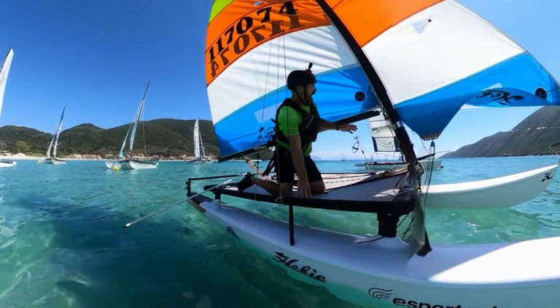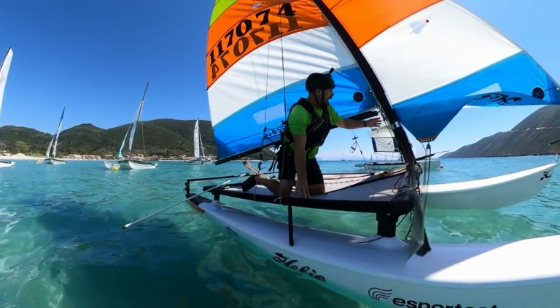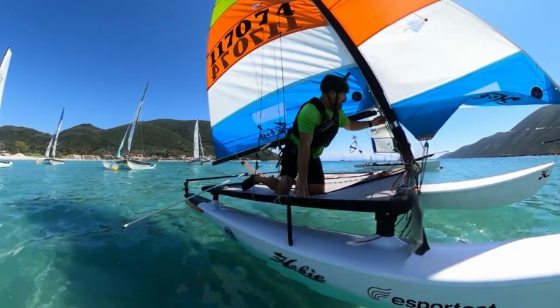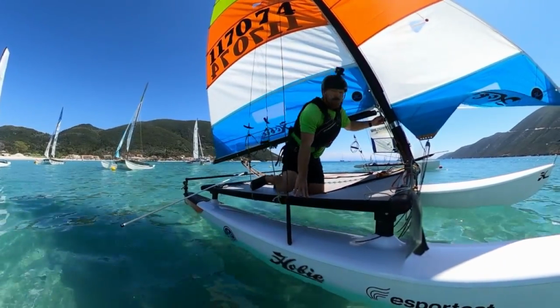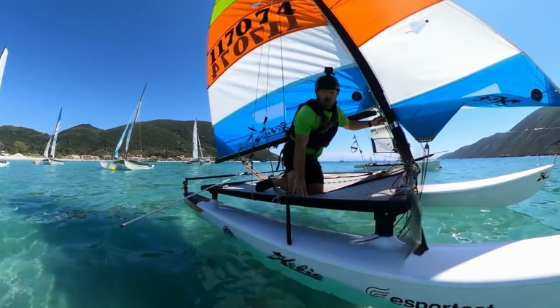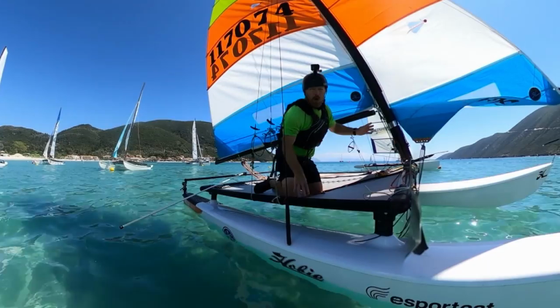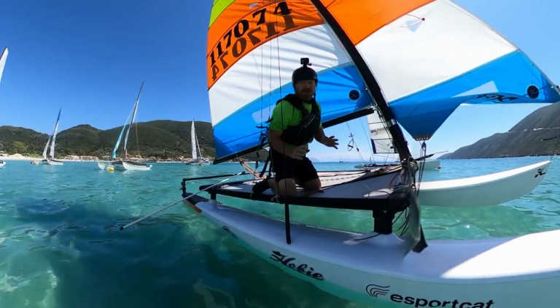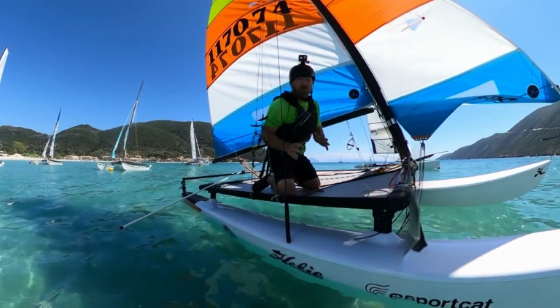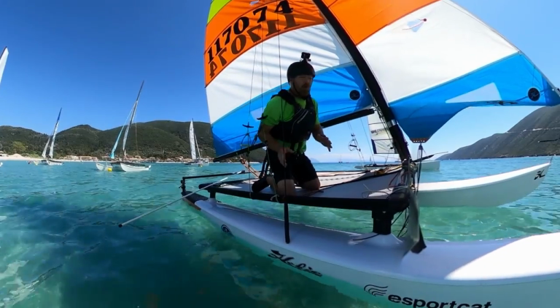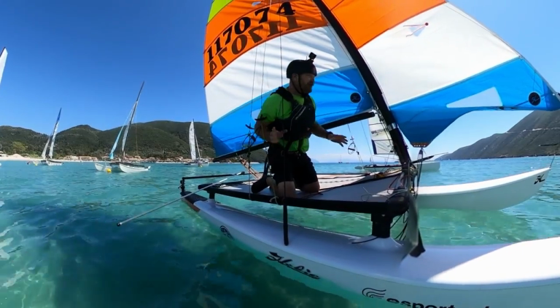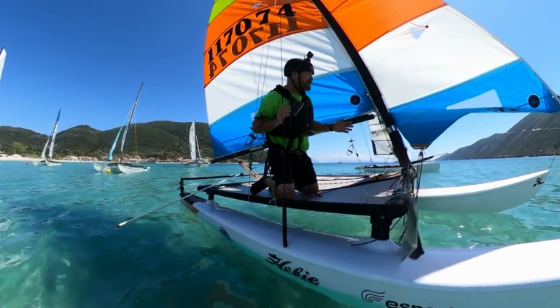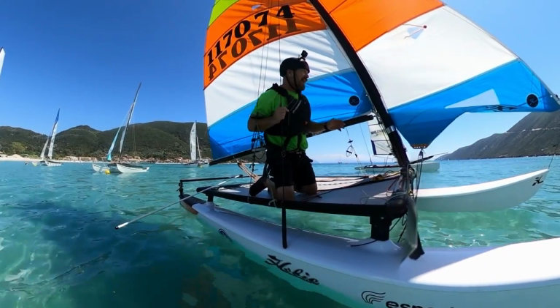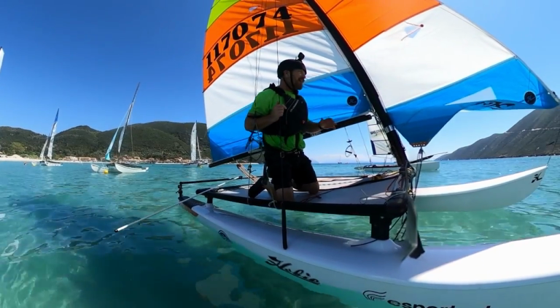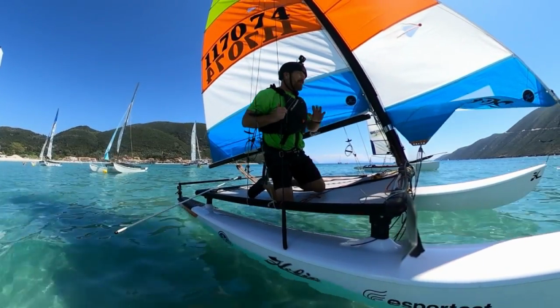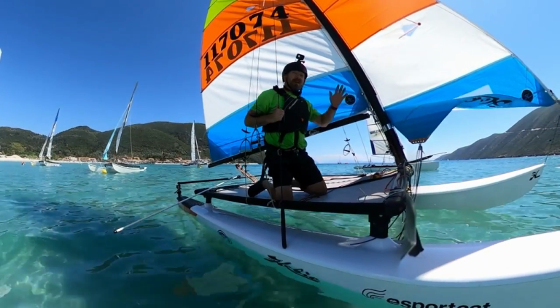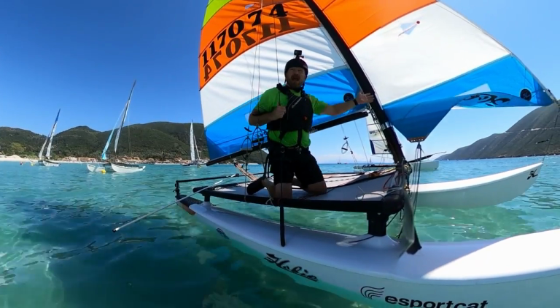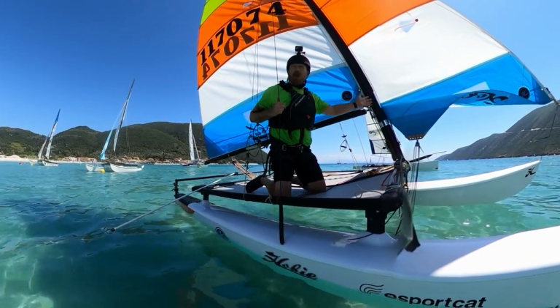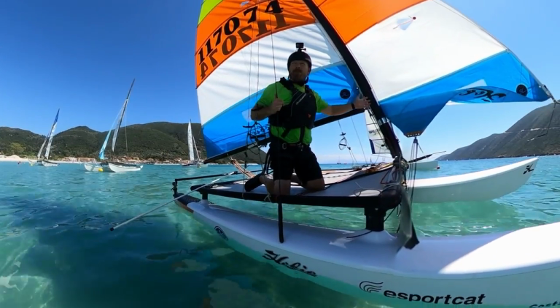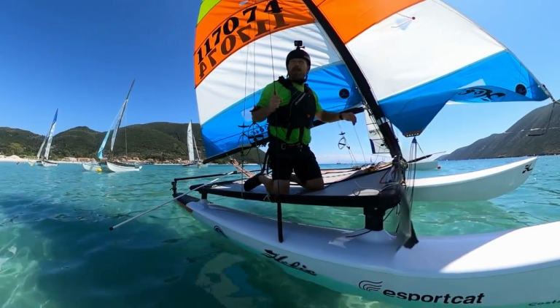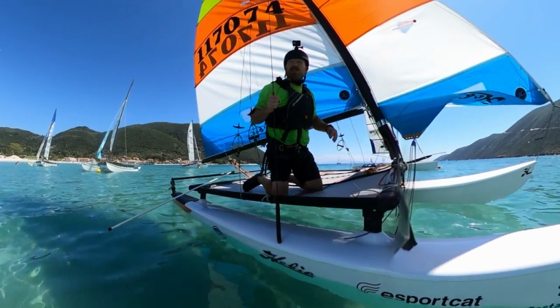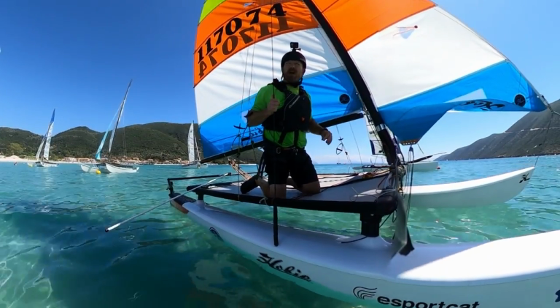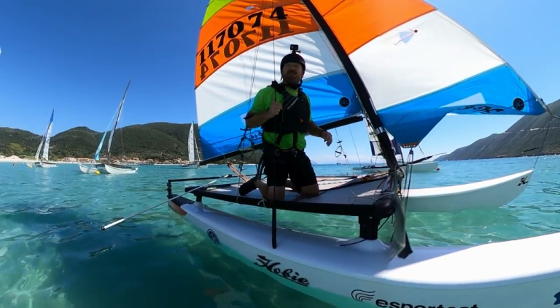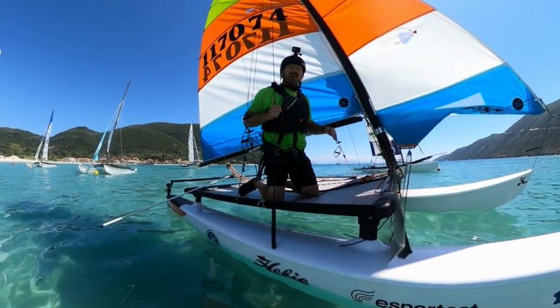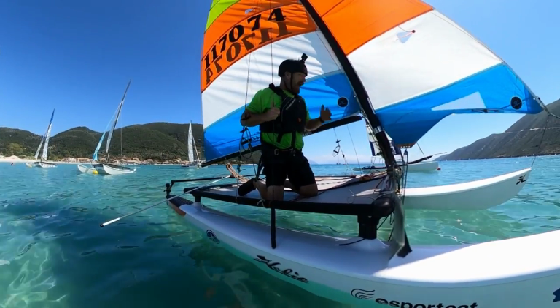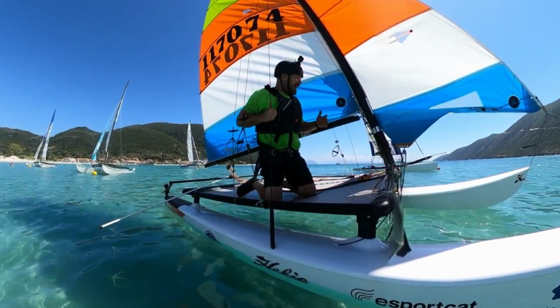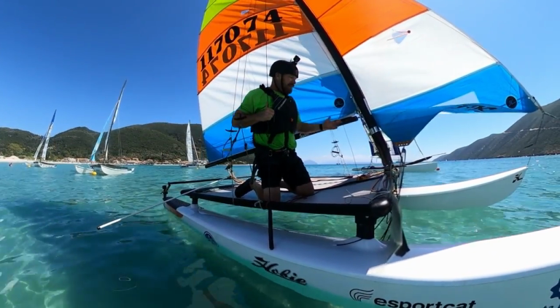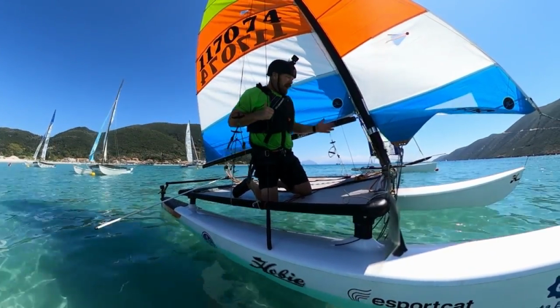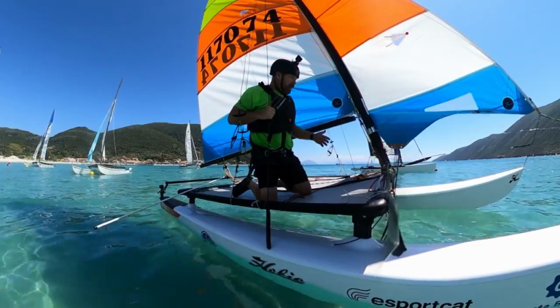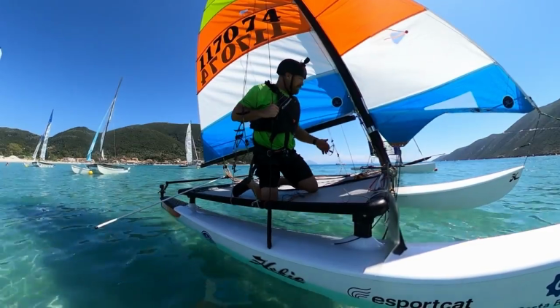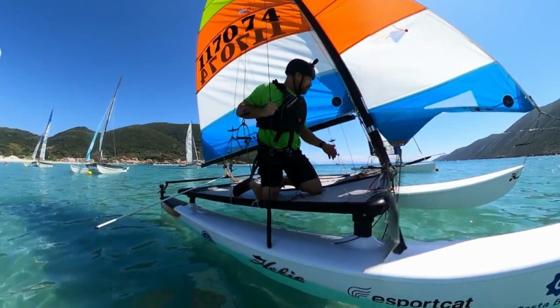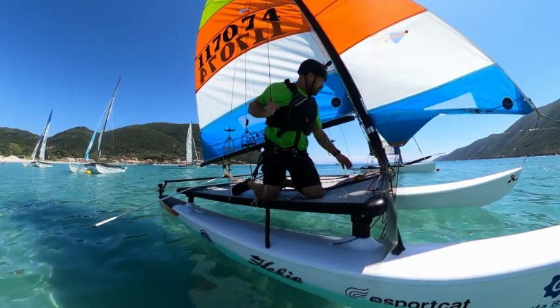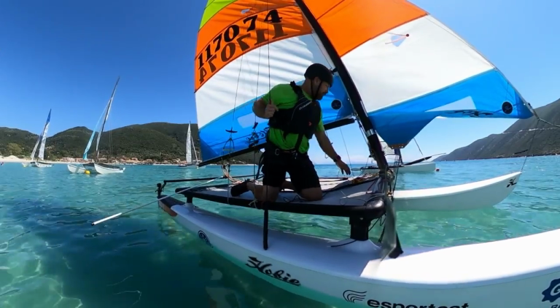Okay I'm not going to put the downhaul on just yet, I'm going to get away from the beach first and then I'll put the downhaul on.